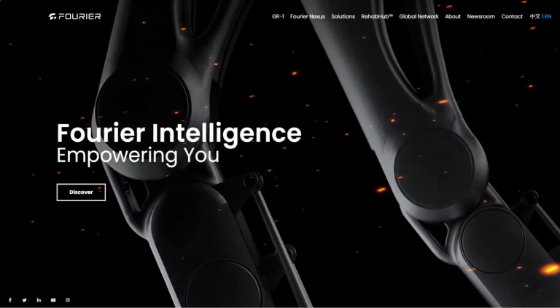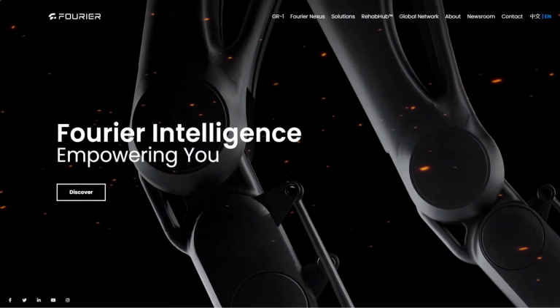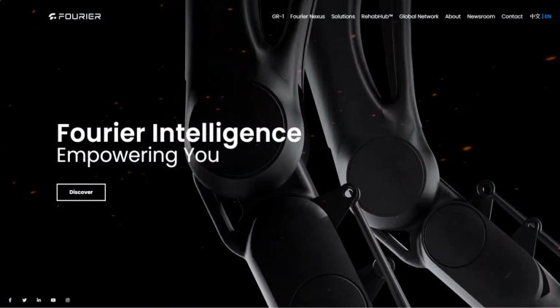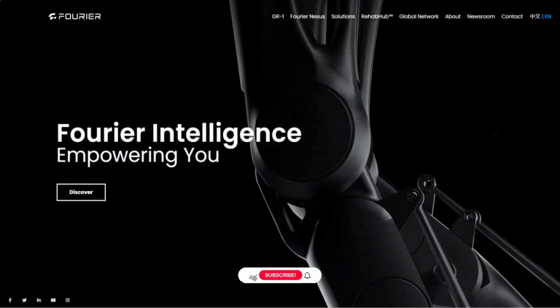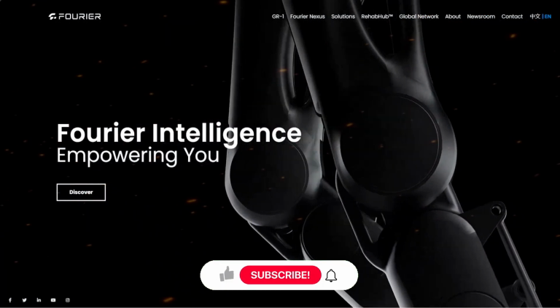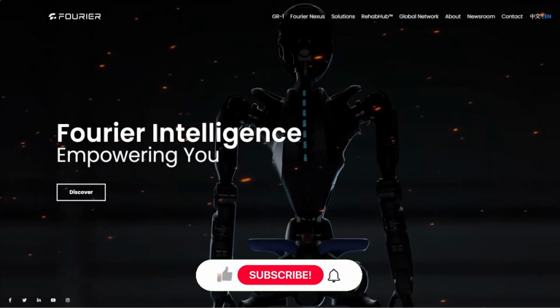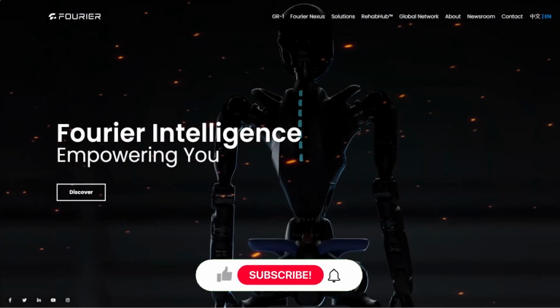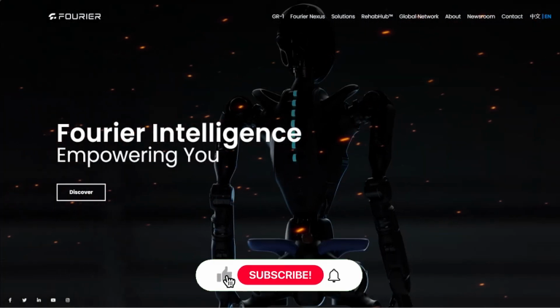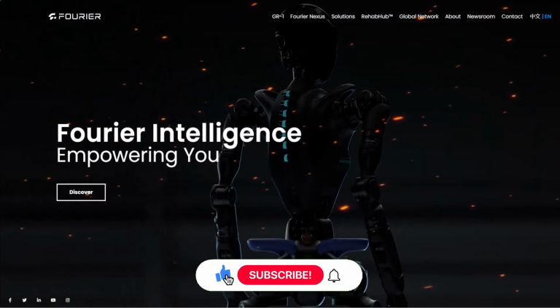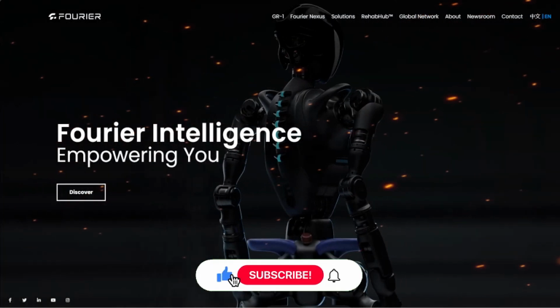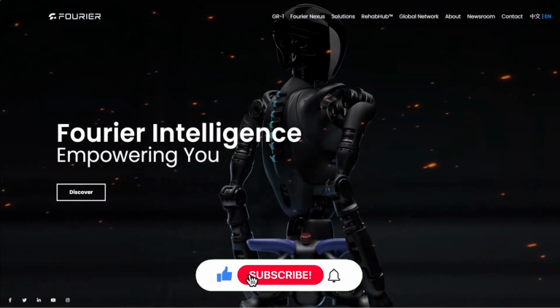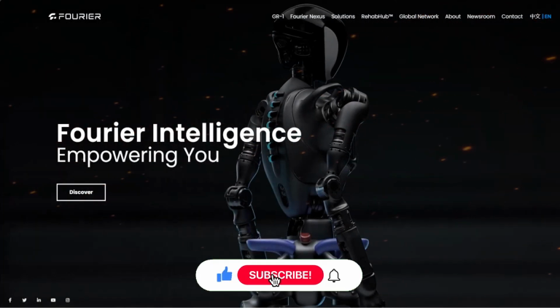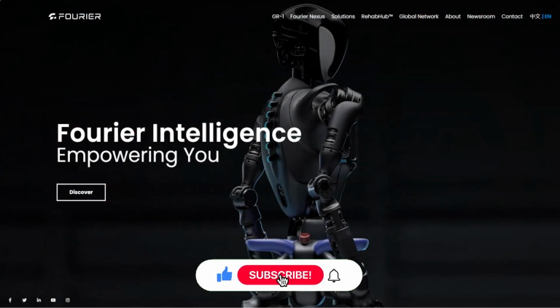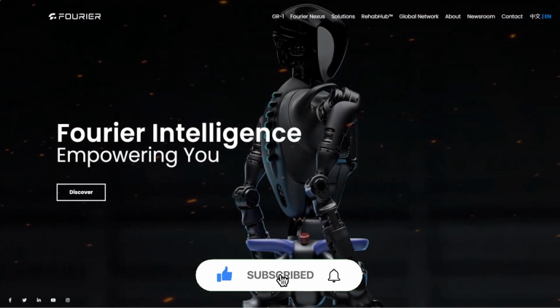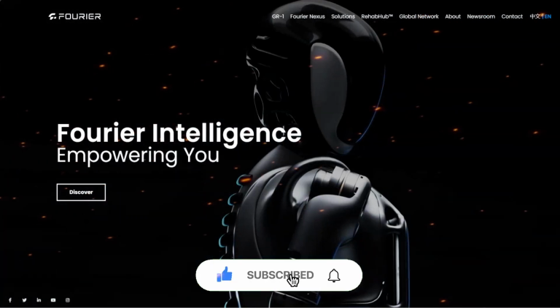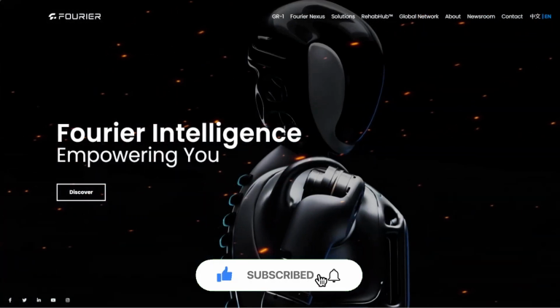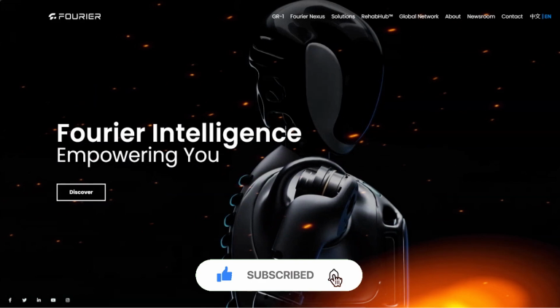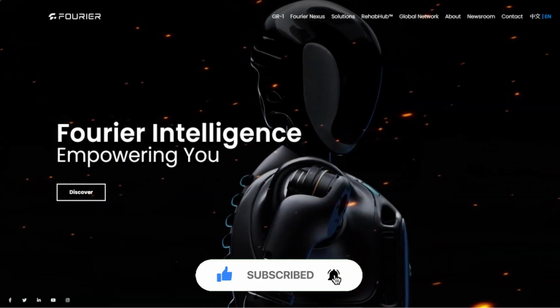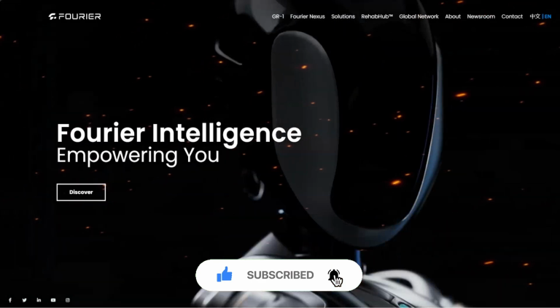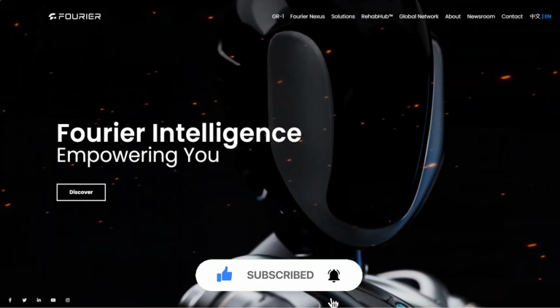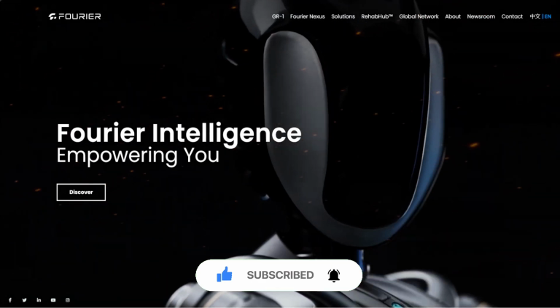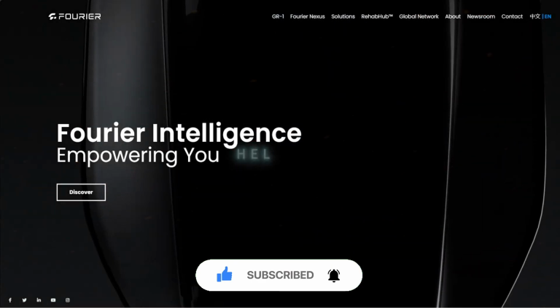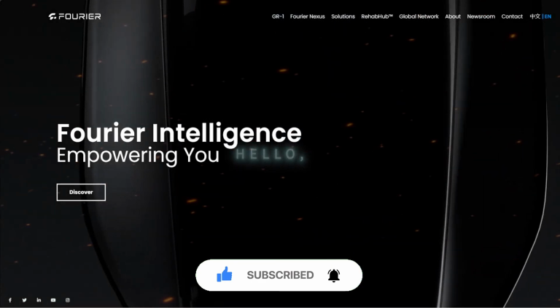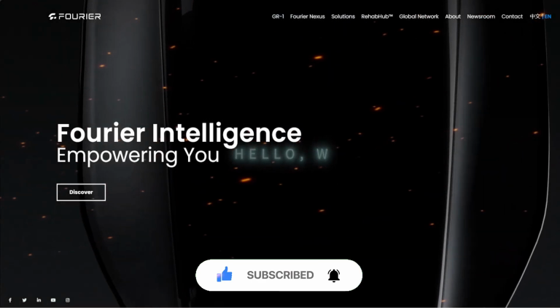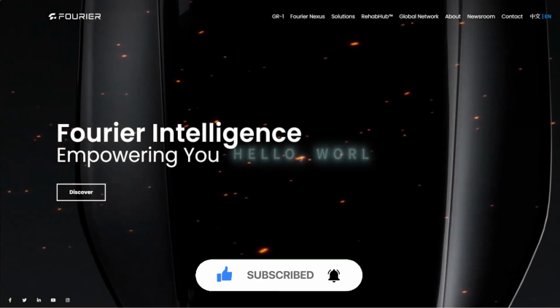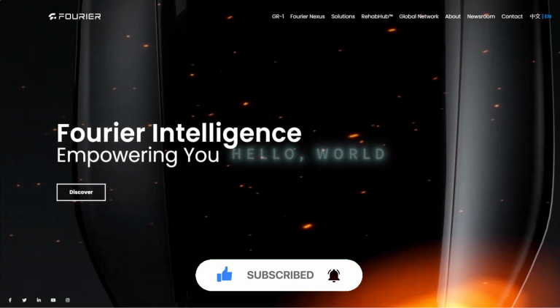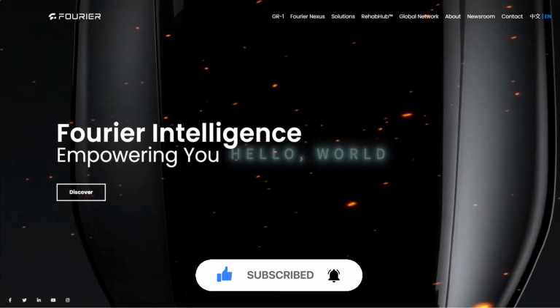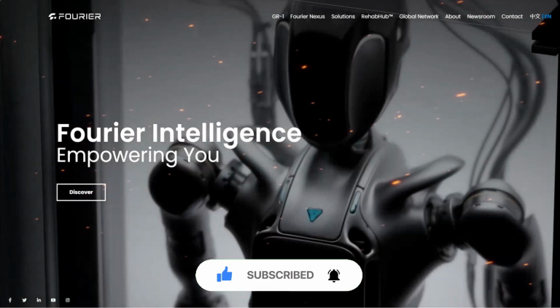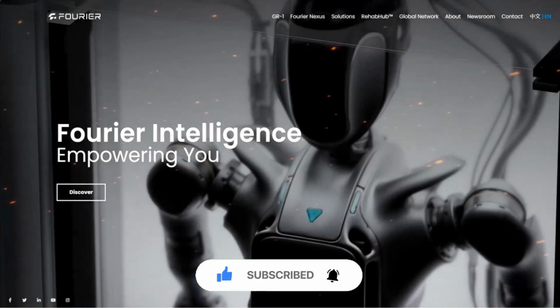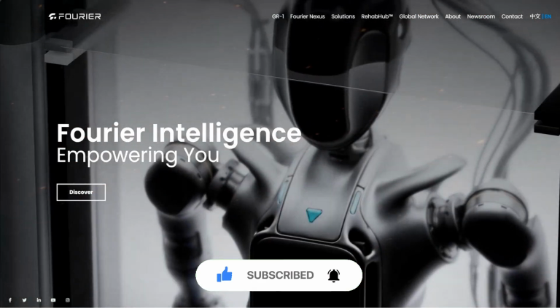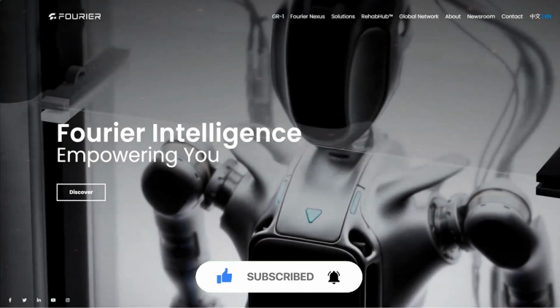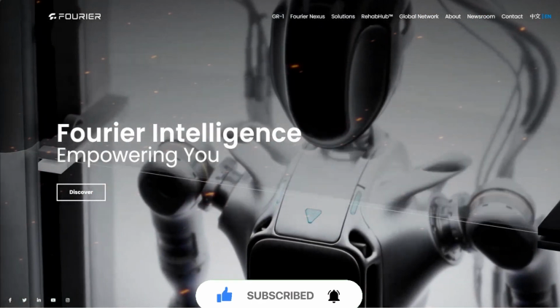Before we get started, please make sure to subscribe and turn on the bell icon for the latest AI updates. Let's dive deep into the video.